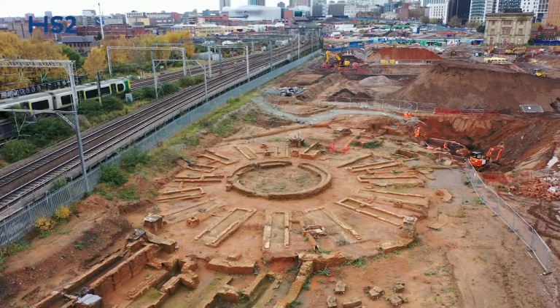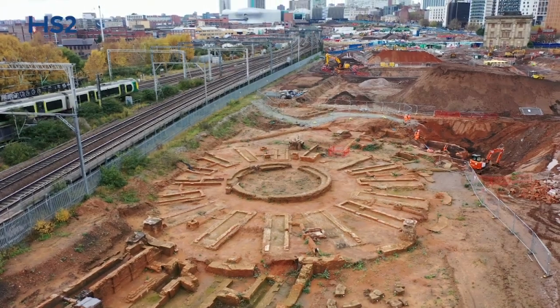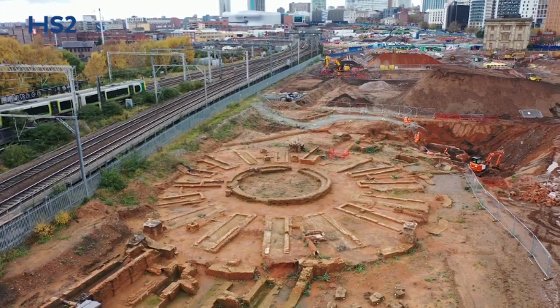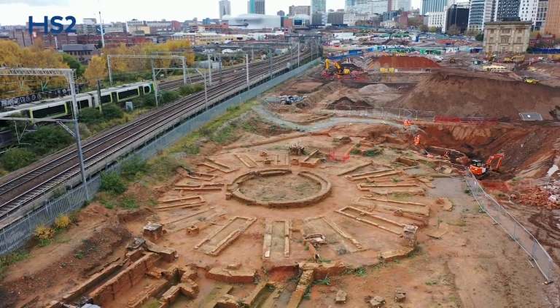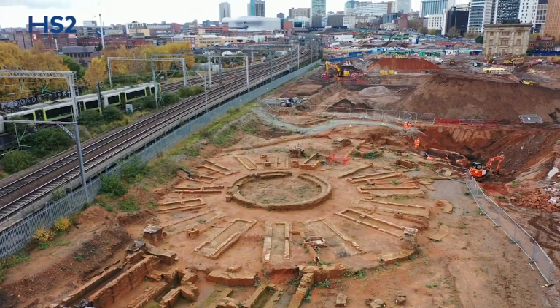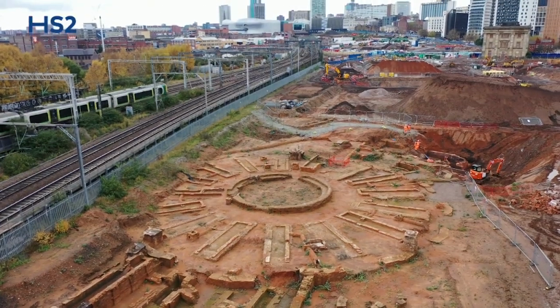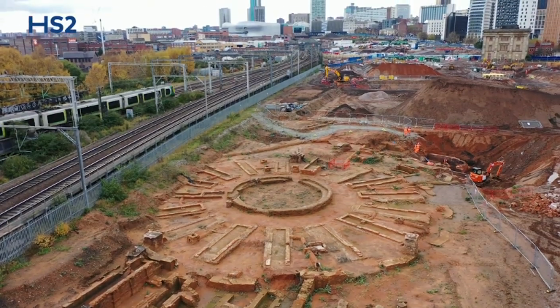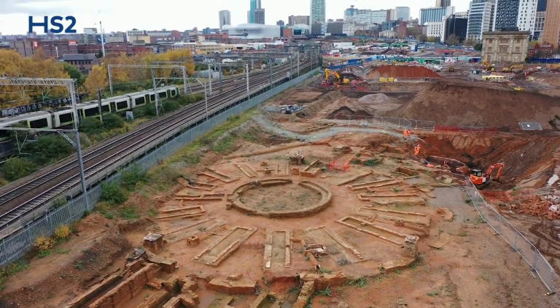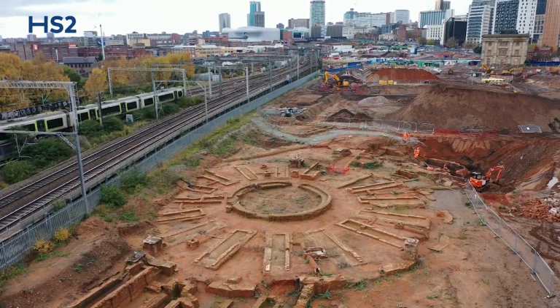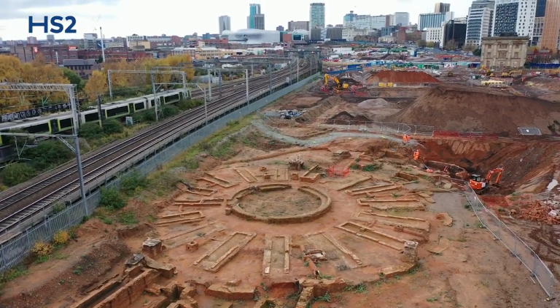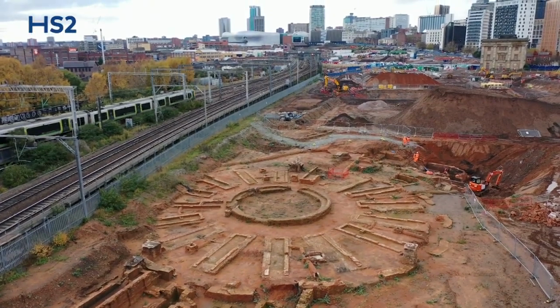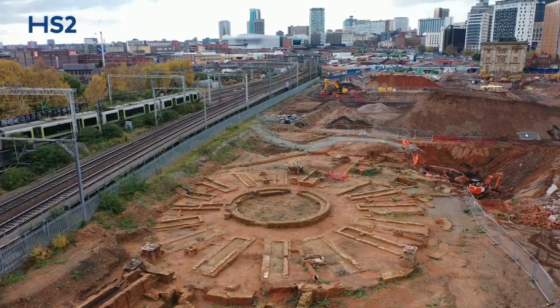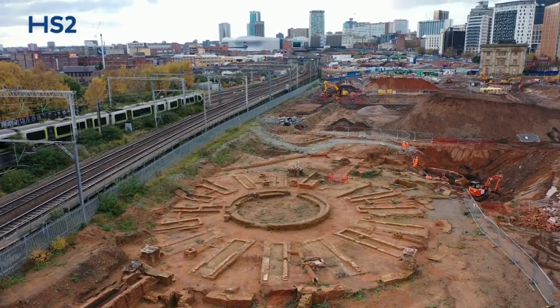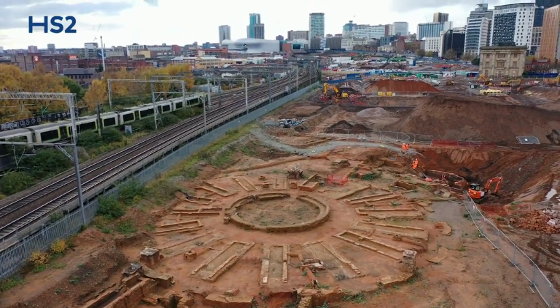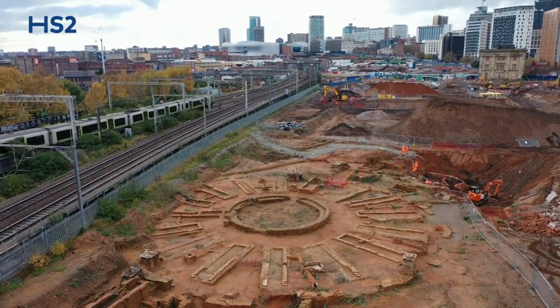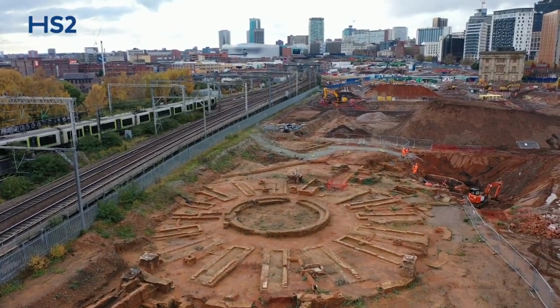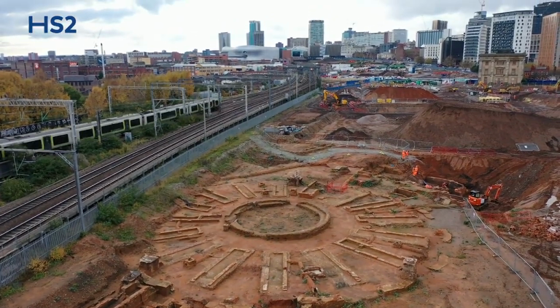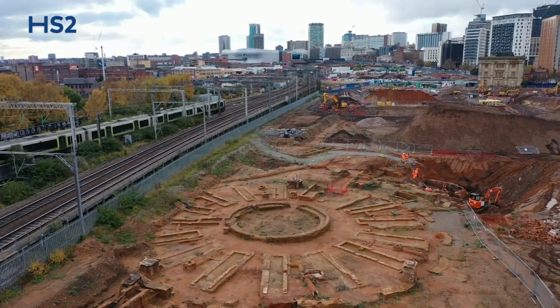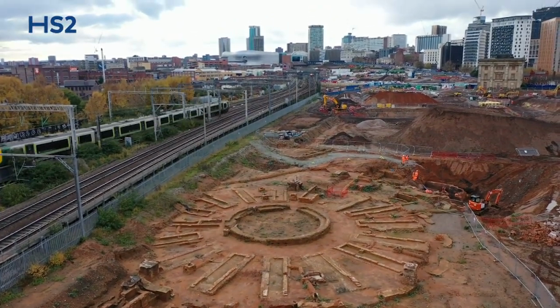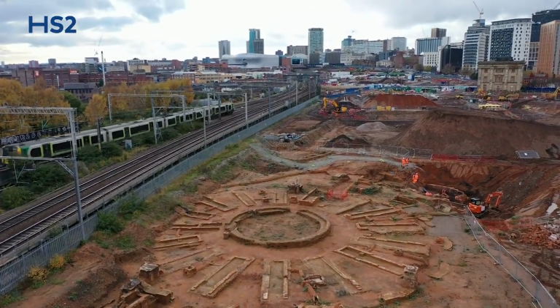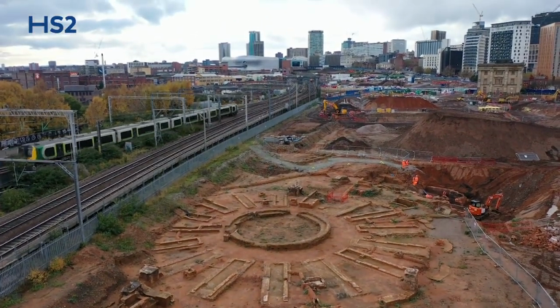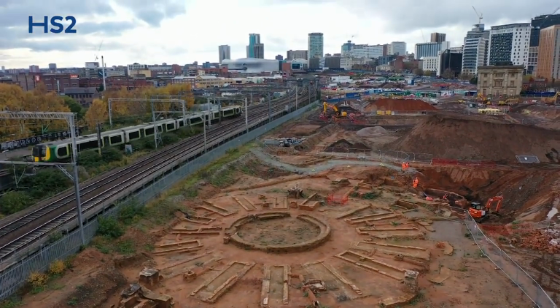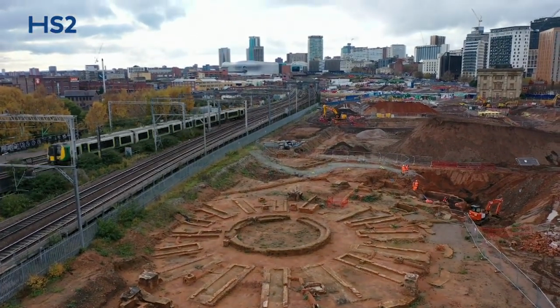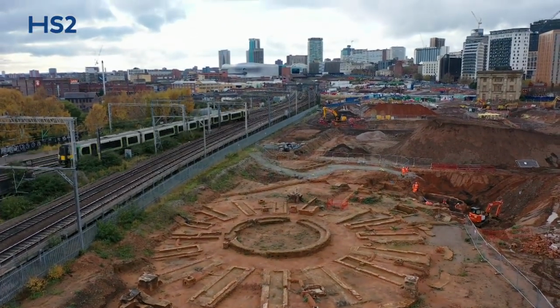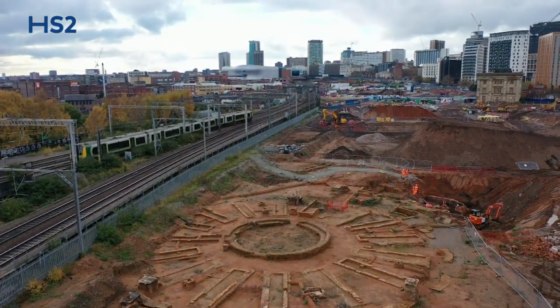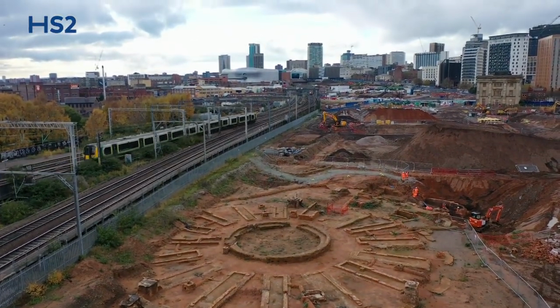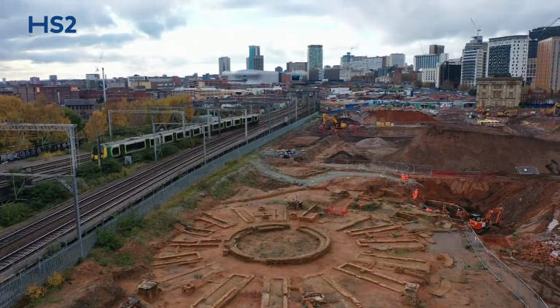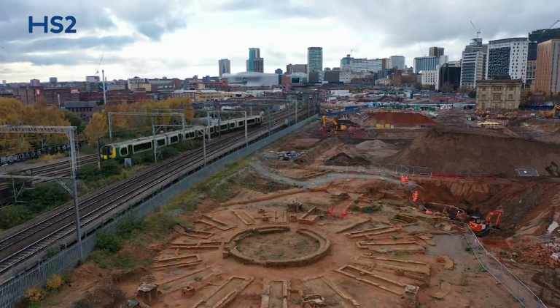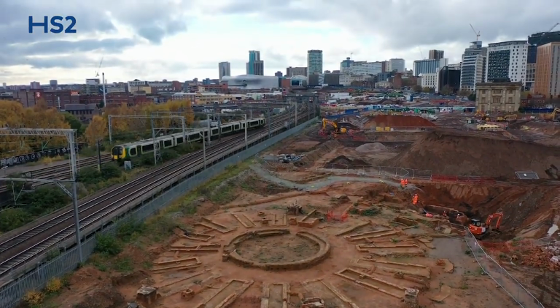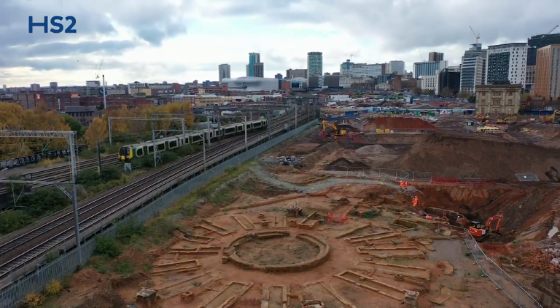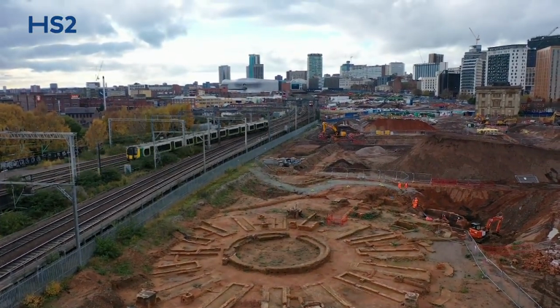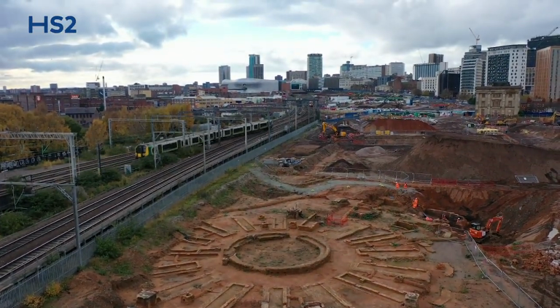There's pile caps which are going to go on, which basically are the foundation for the viaduct going across into the new station location.